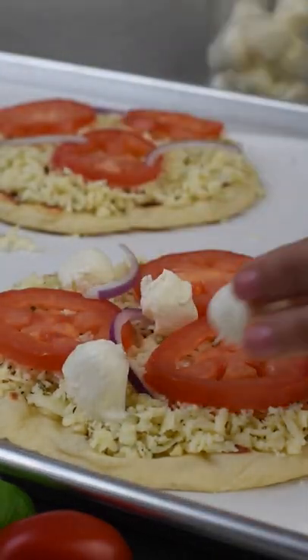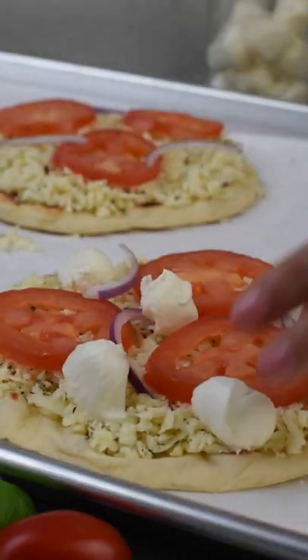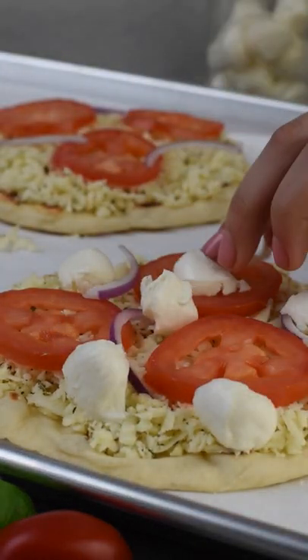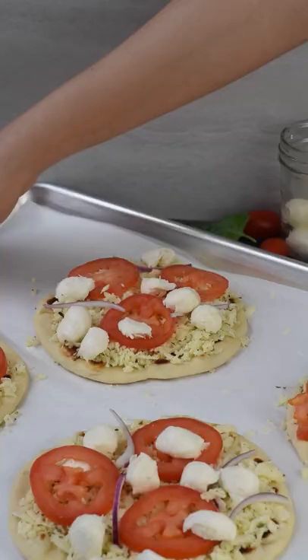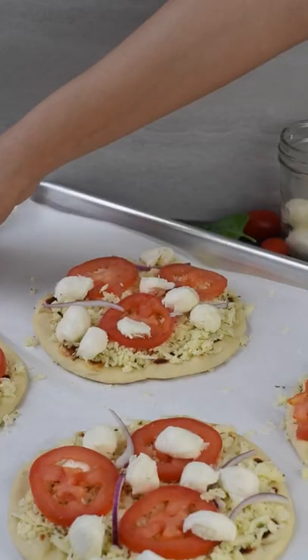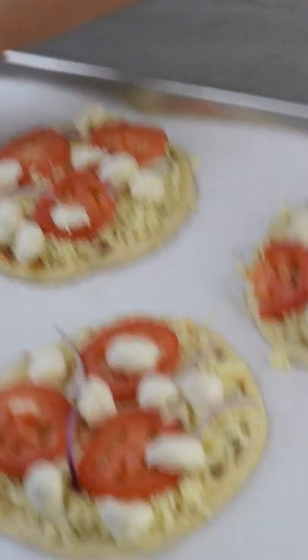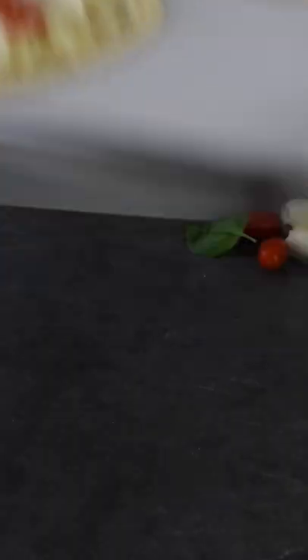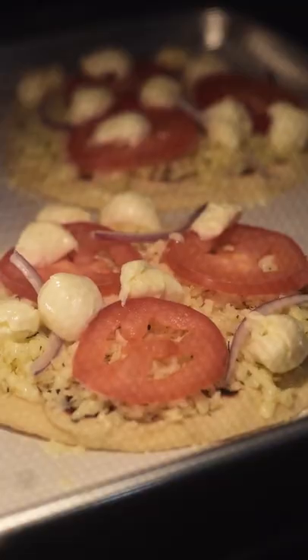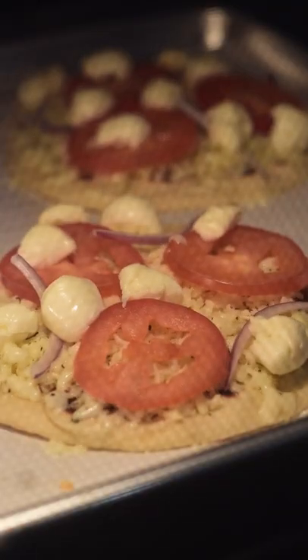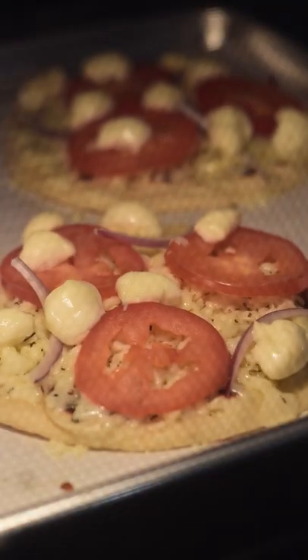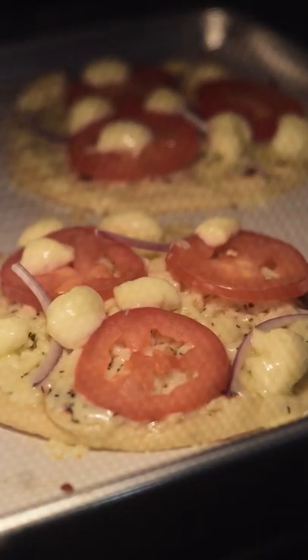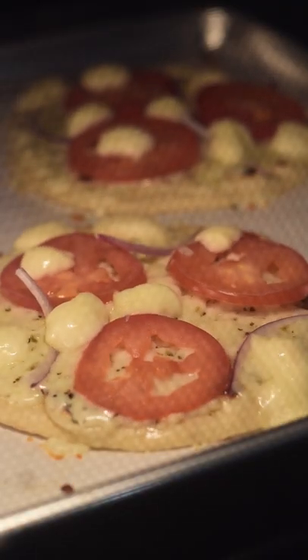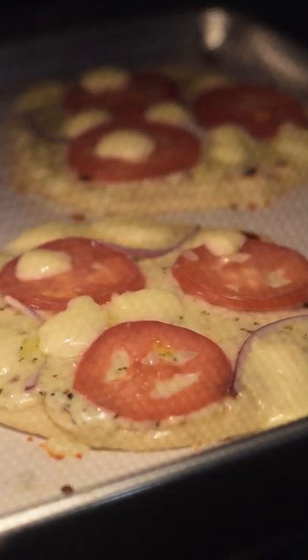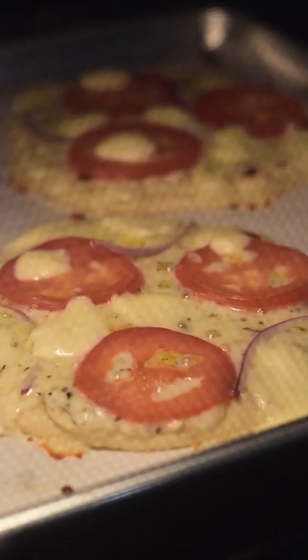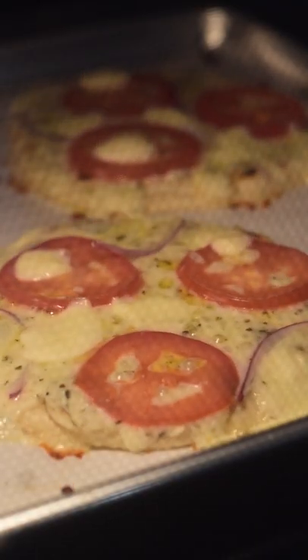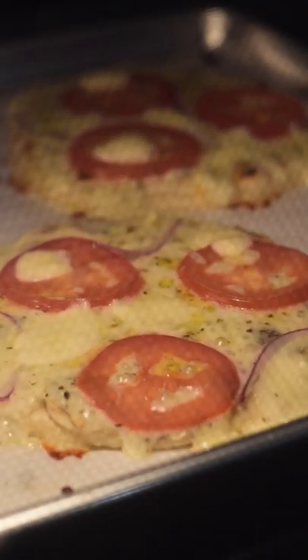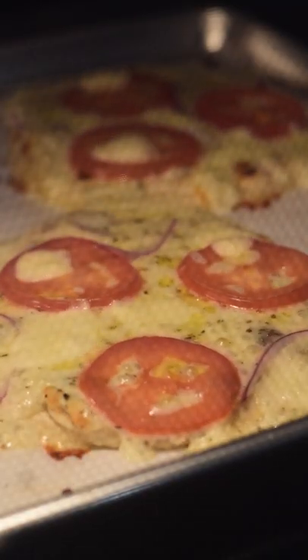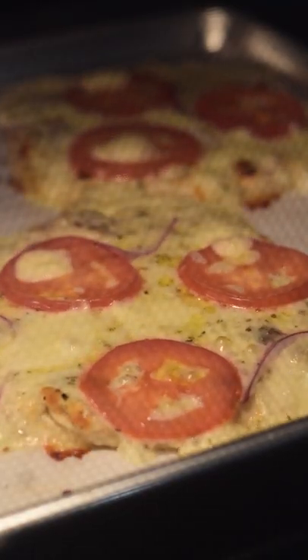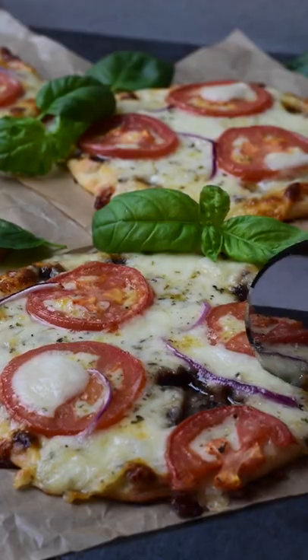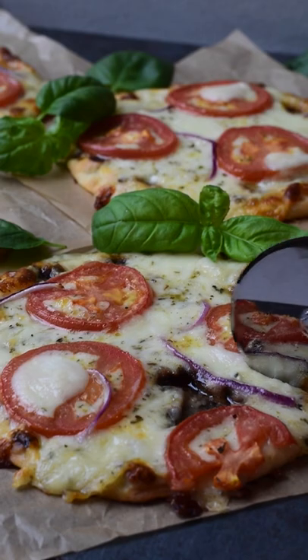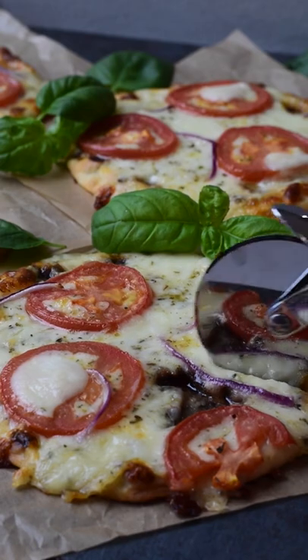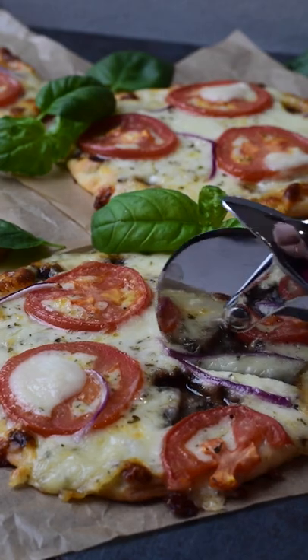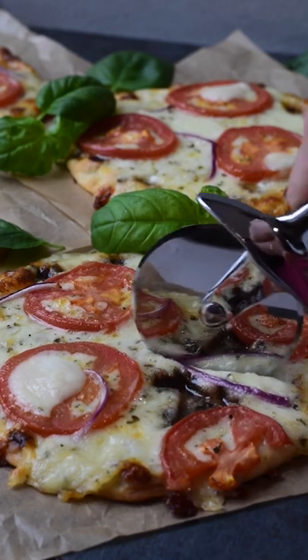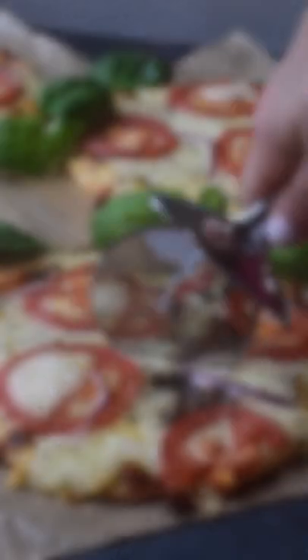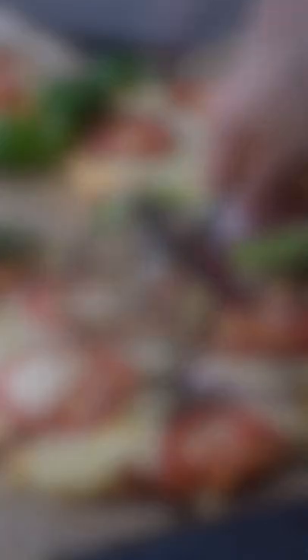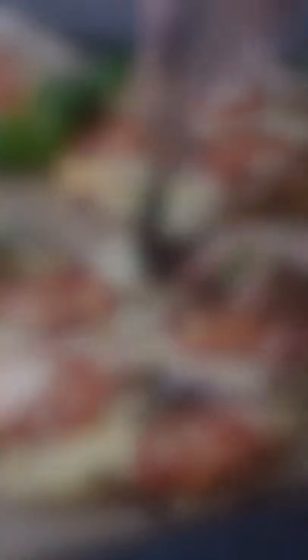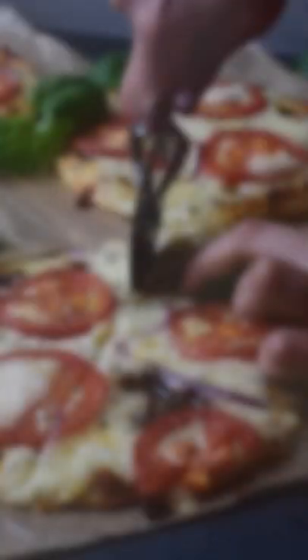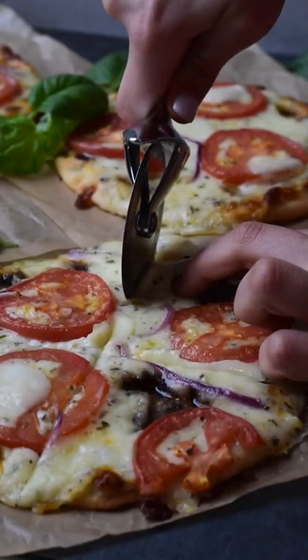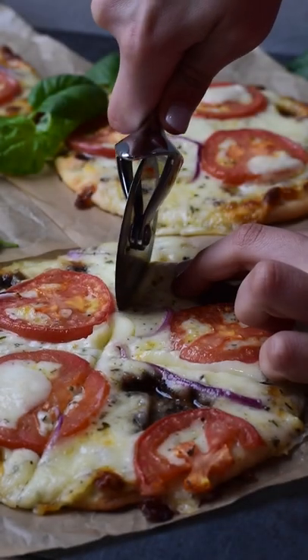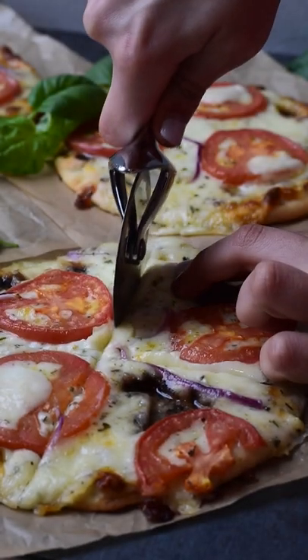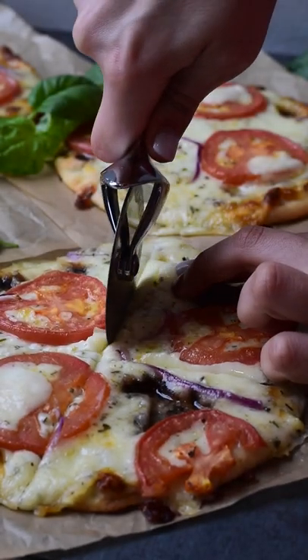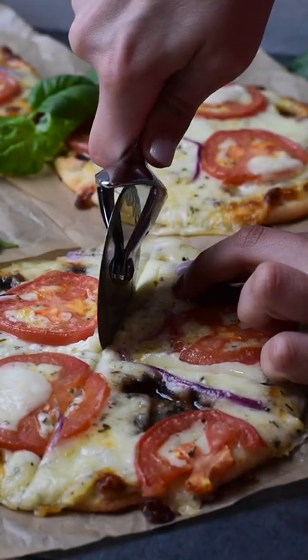Bake at 400 degrees for 10 to 15 minutes. Let cool a few minutes before serving and then you're ready to enjoy.